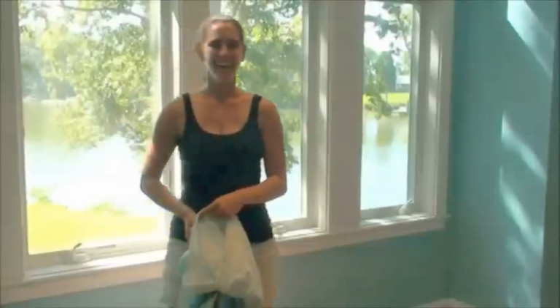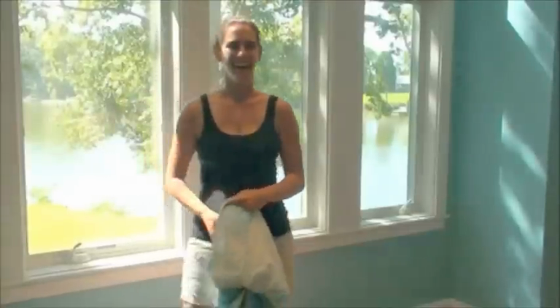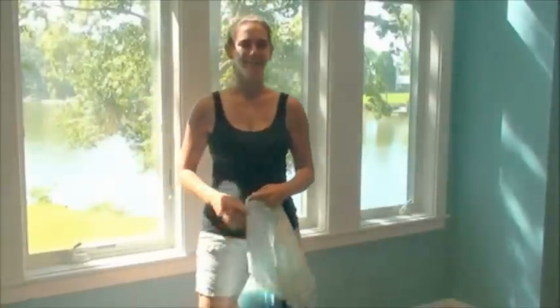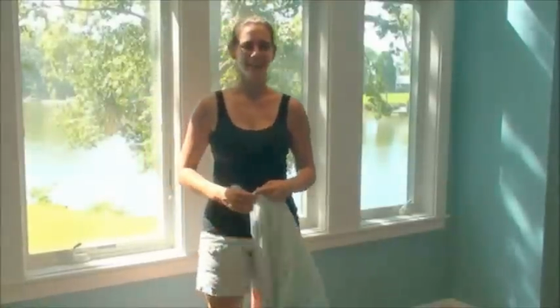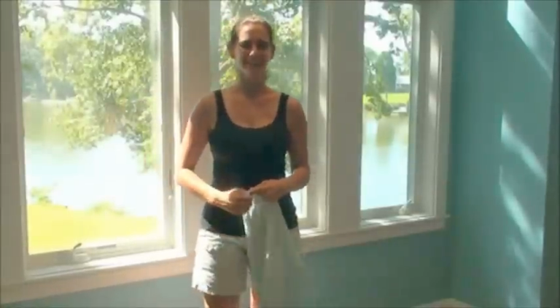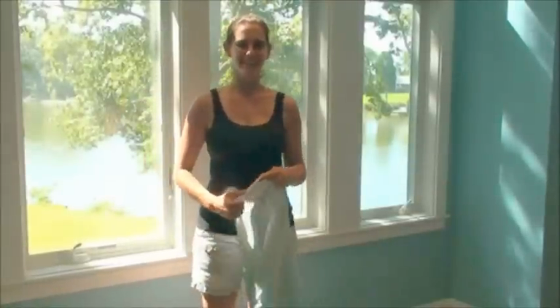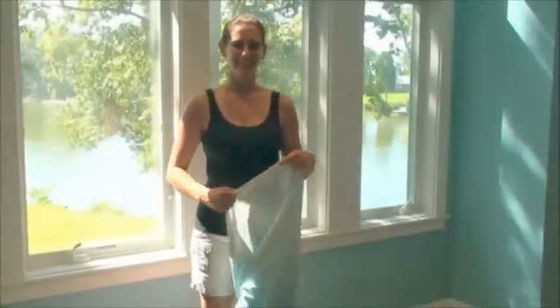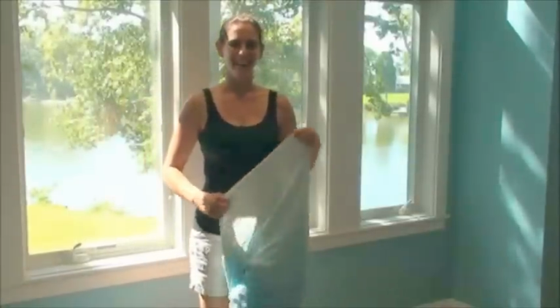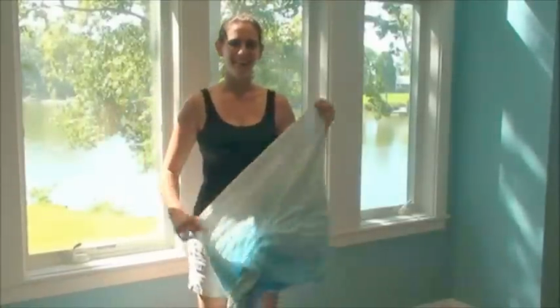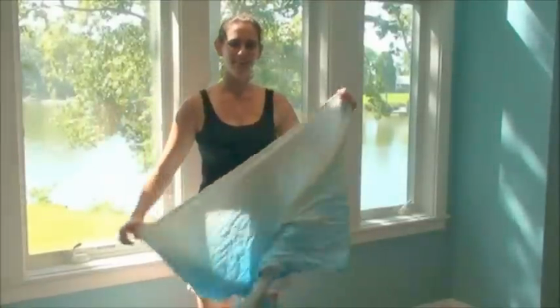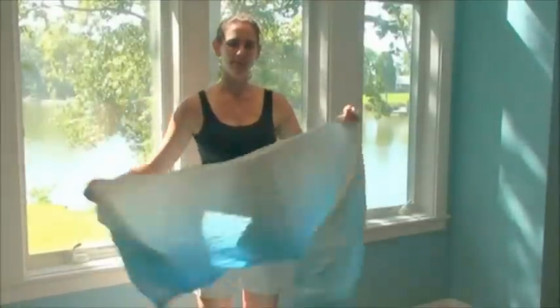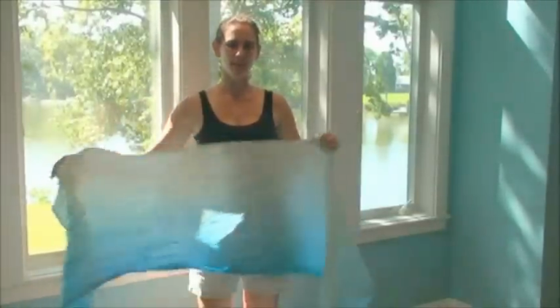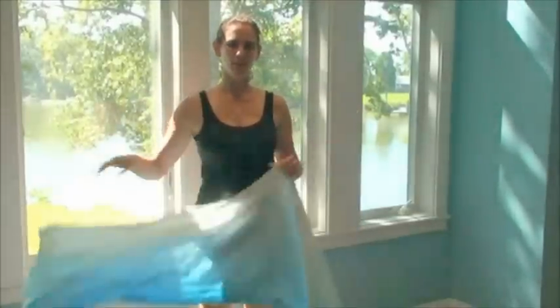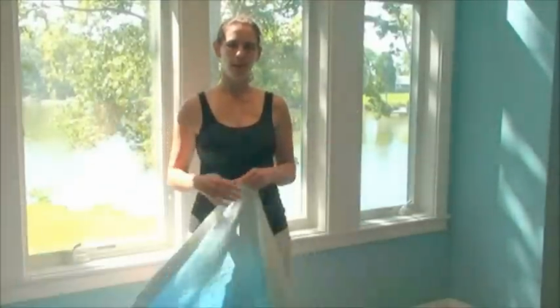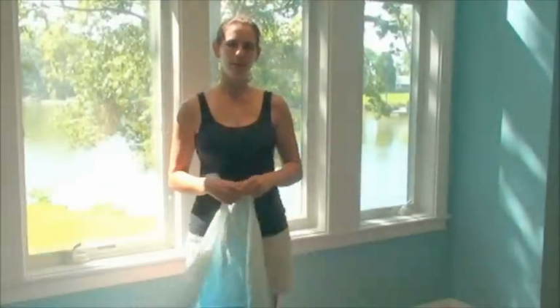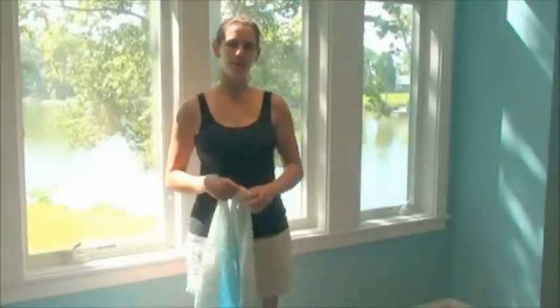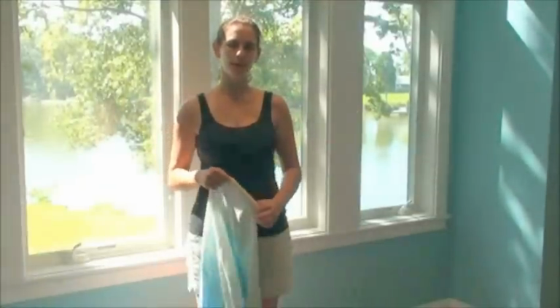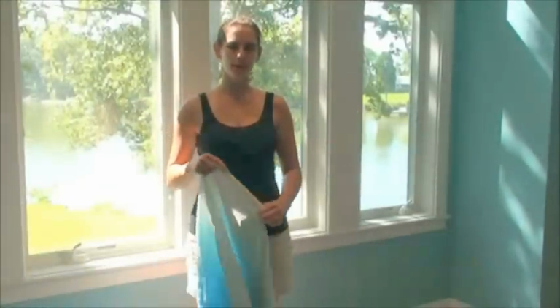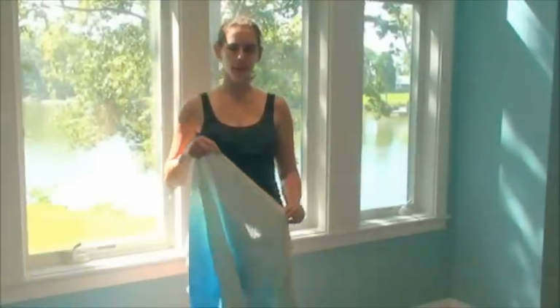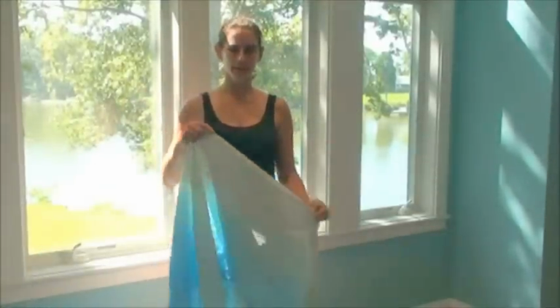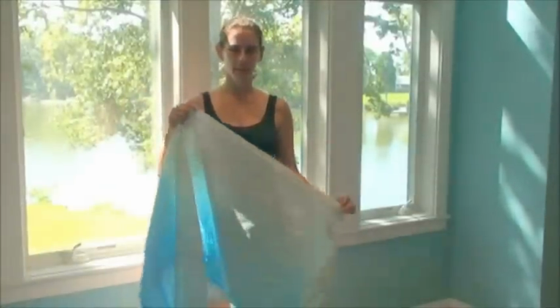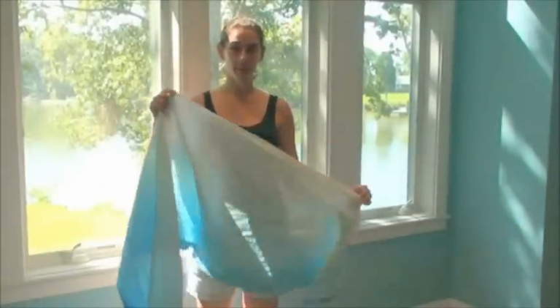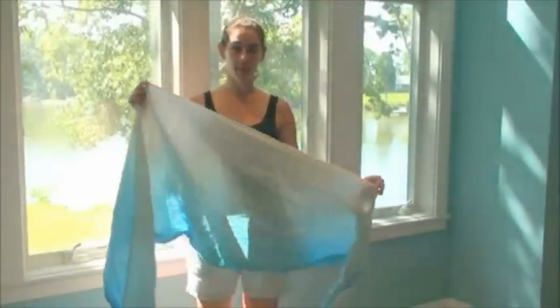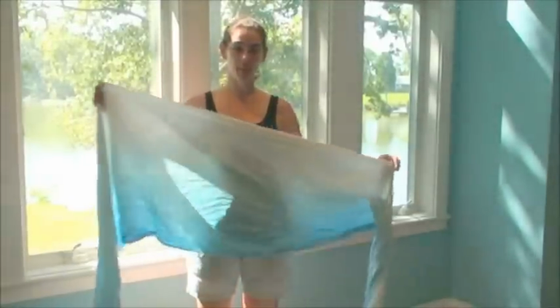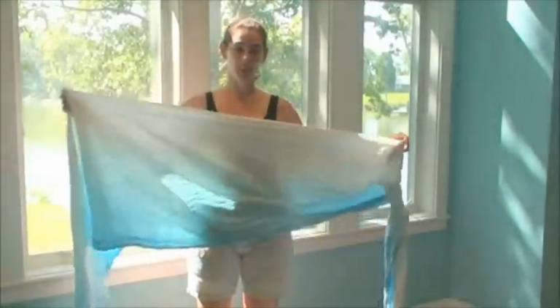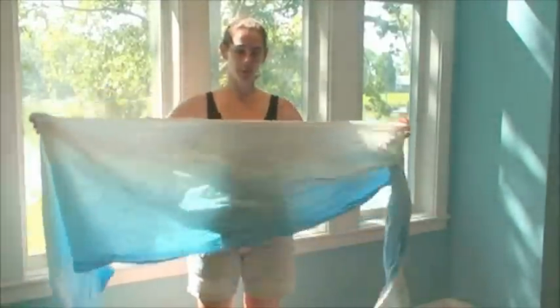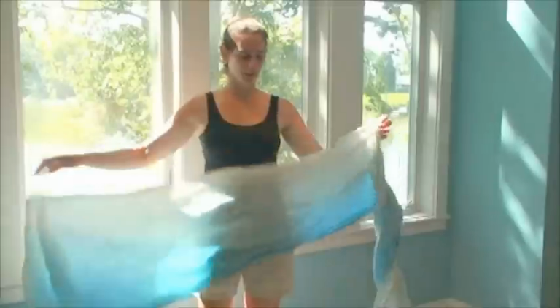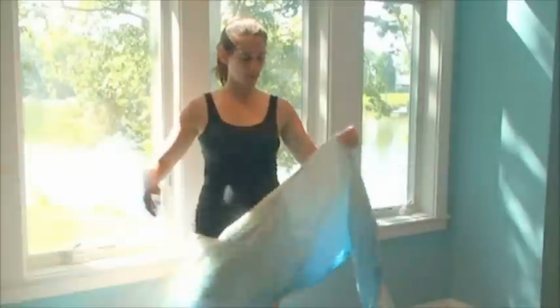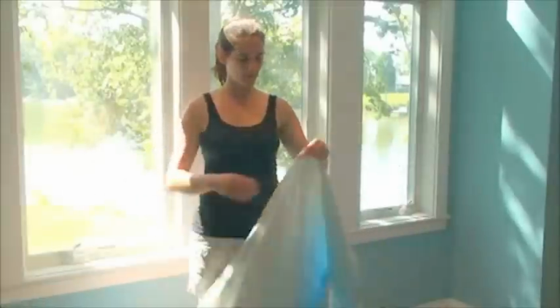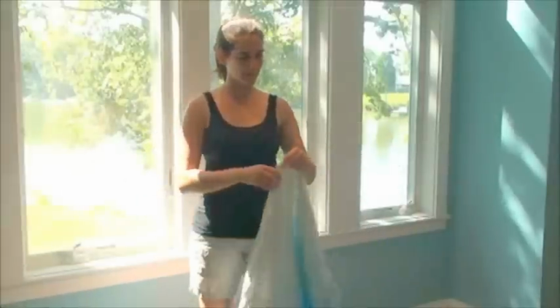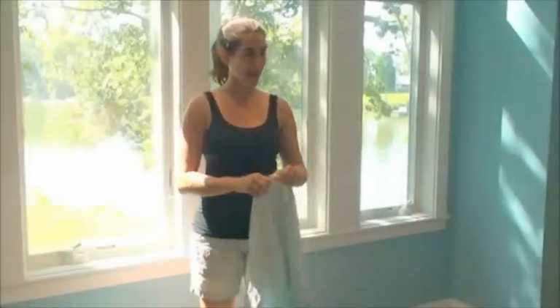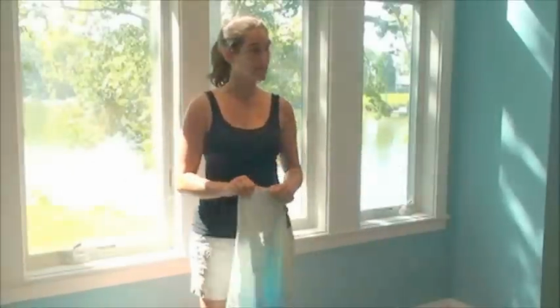Hi, I'm Rachel. This video is going to show you how to do front wrap cross carry with a new Woven Wrap.